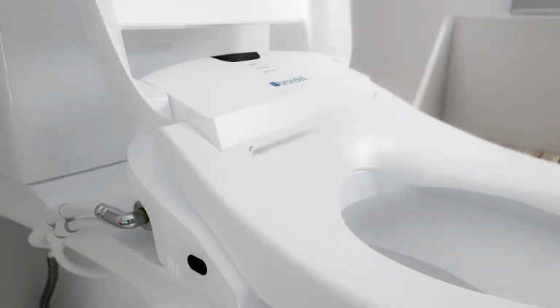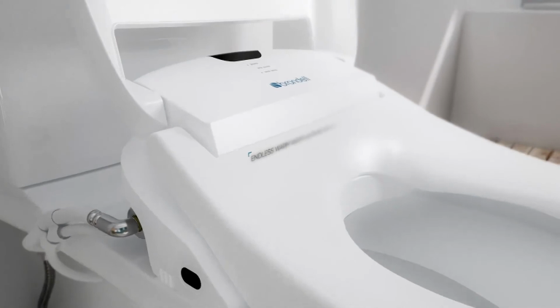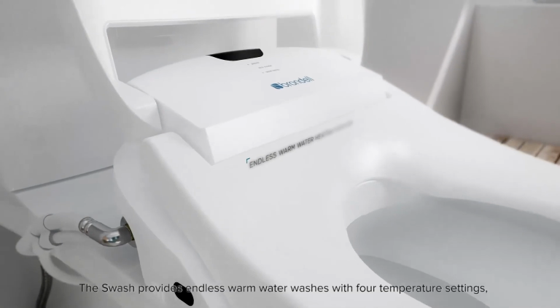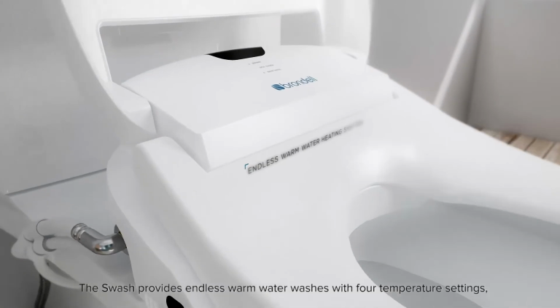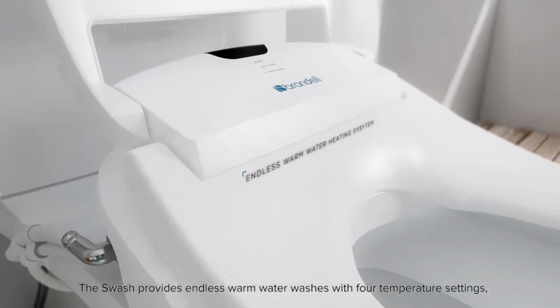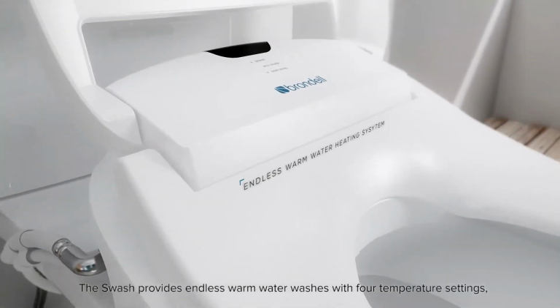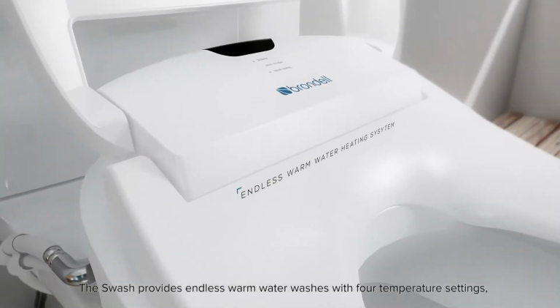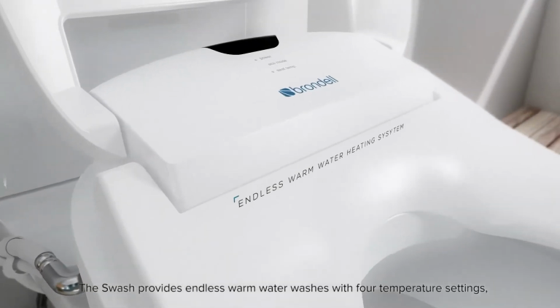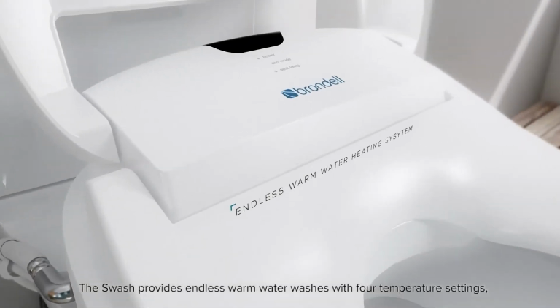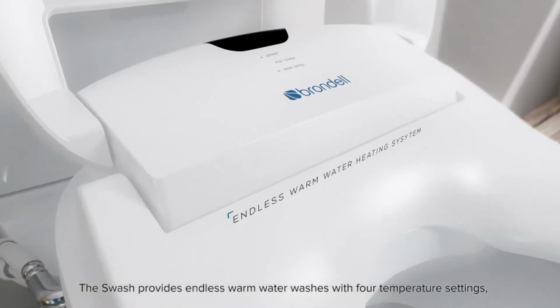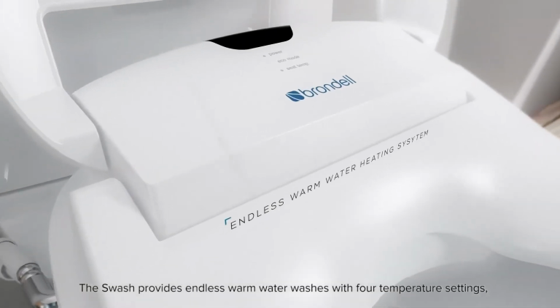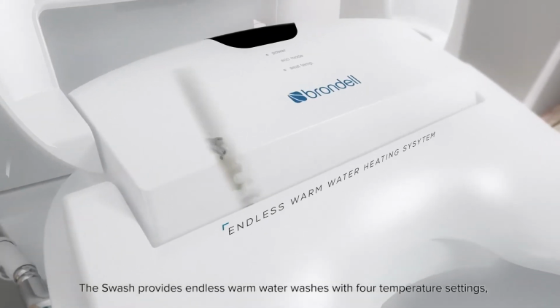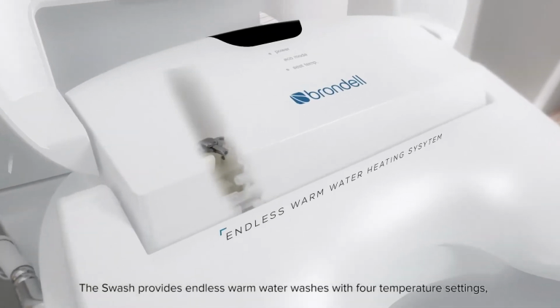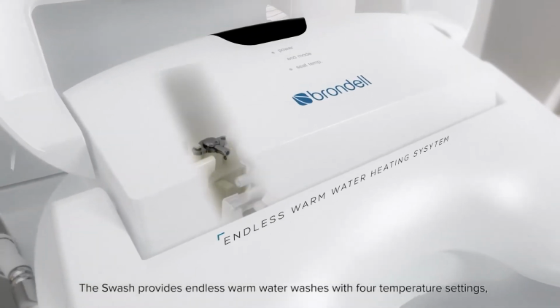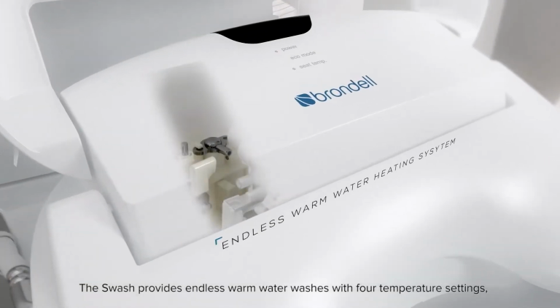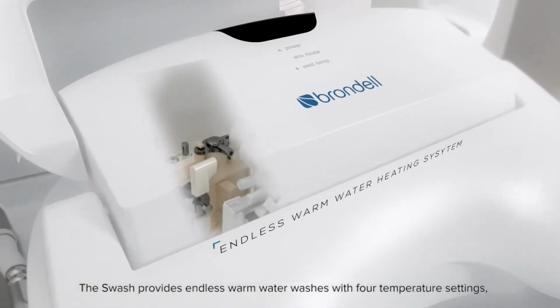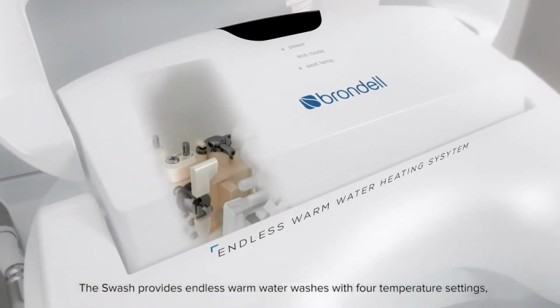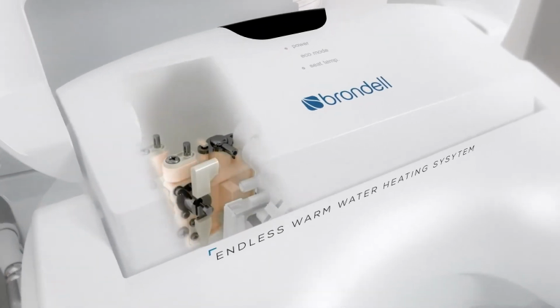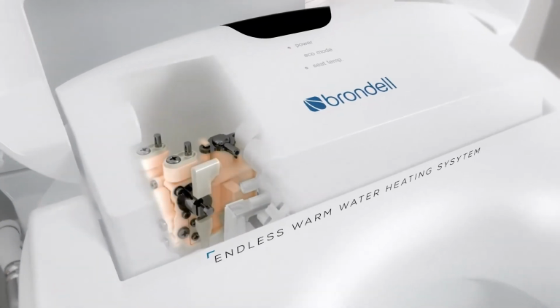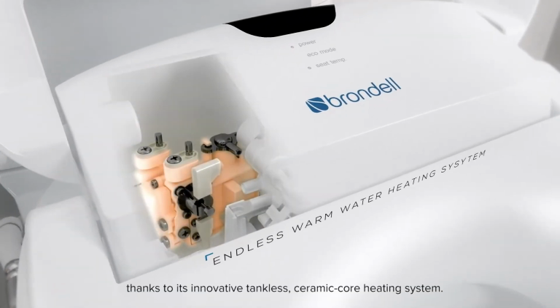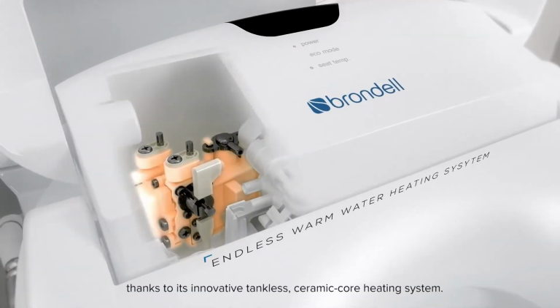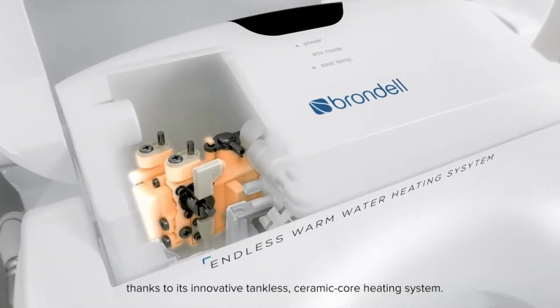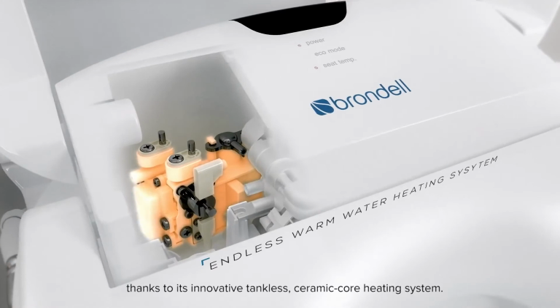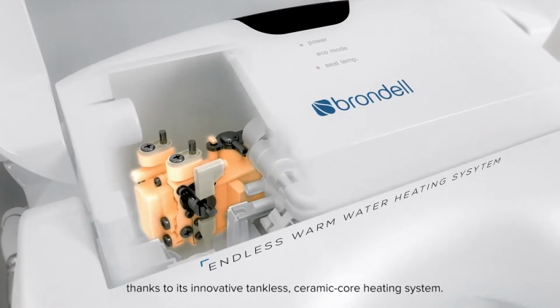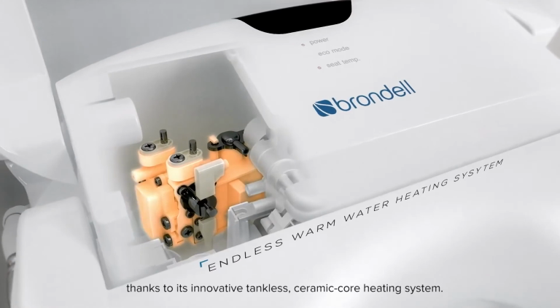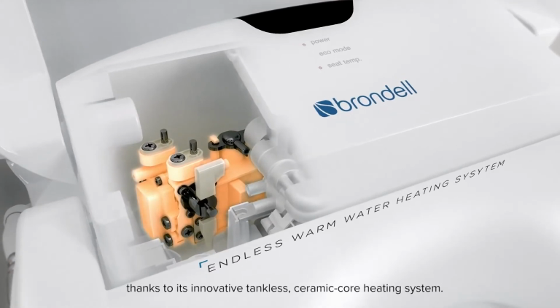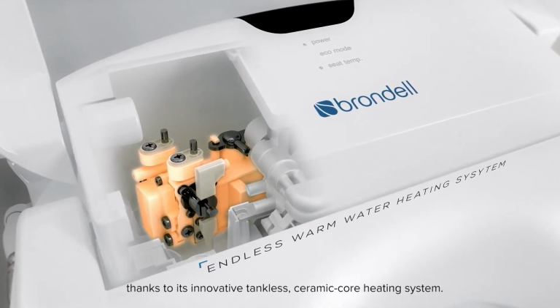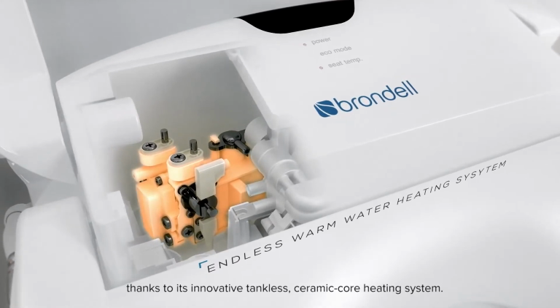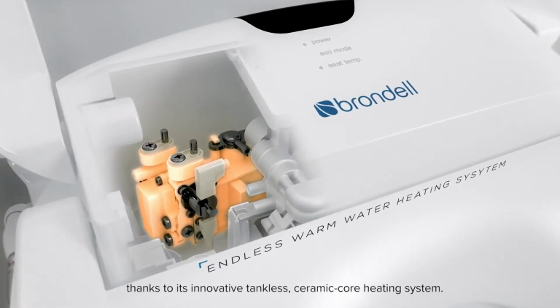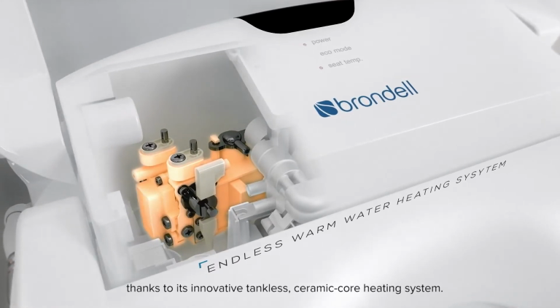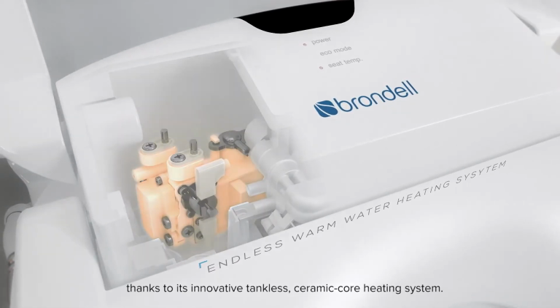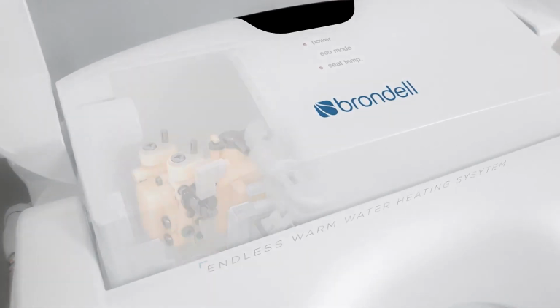The Swash provides endless warm water washes with four temperature settings, thanks to its innovative tankless ceramic core heating system.